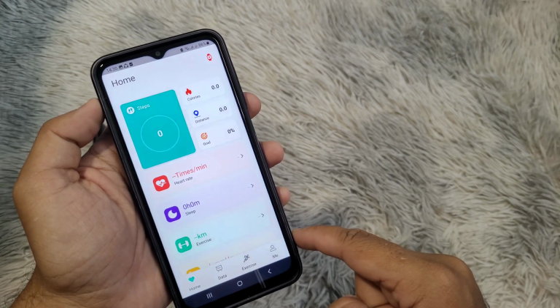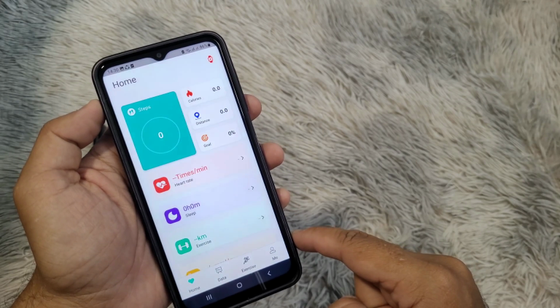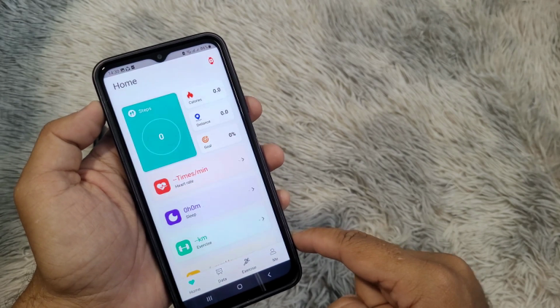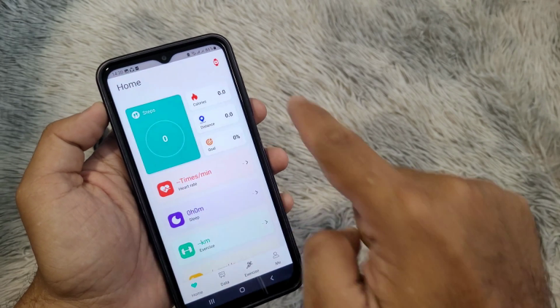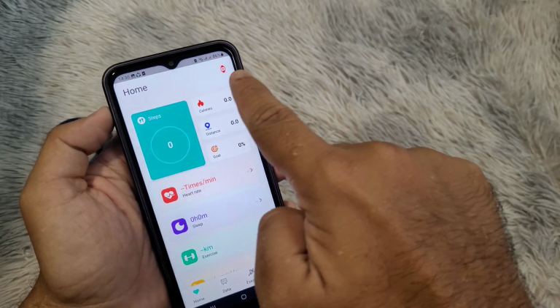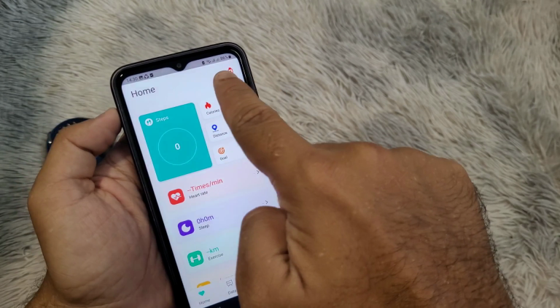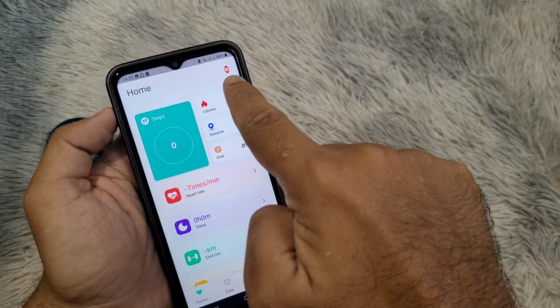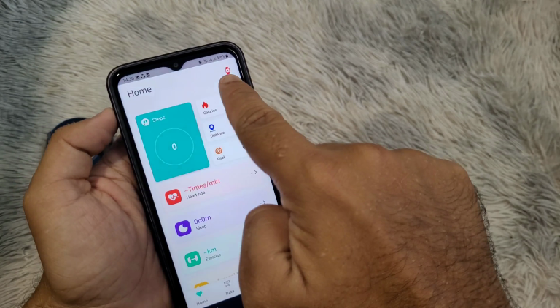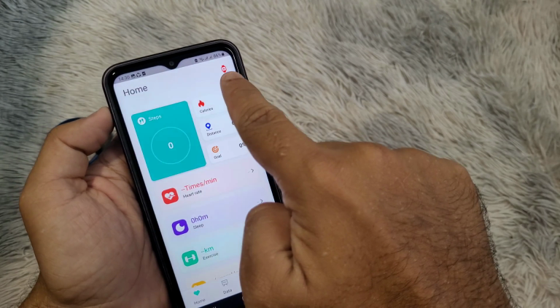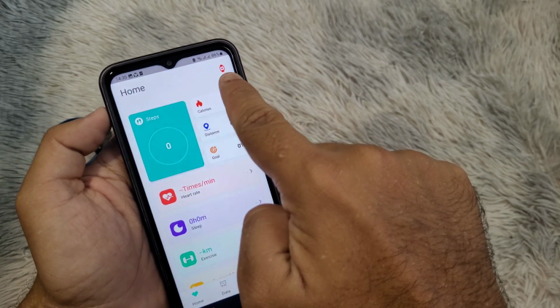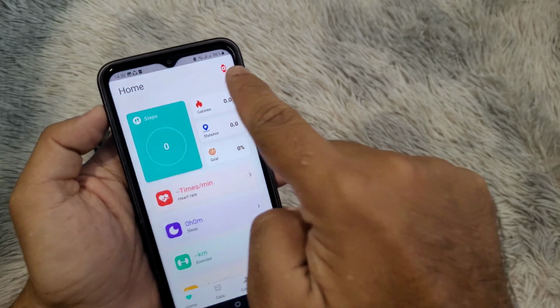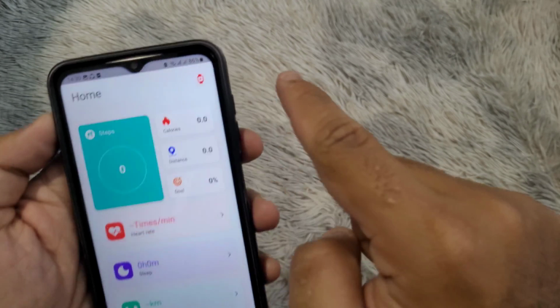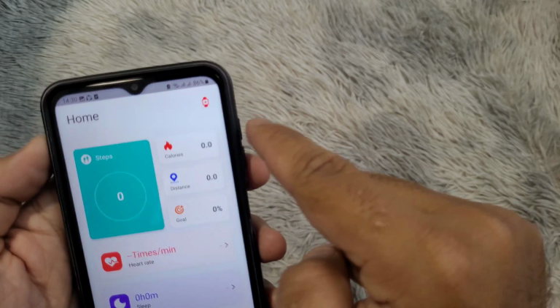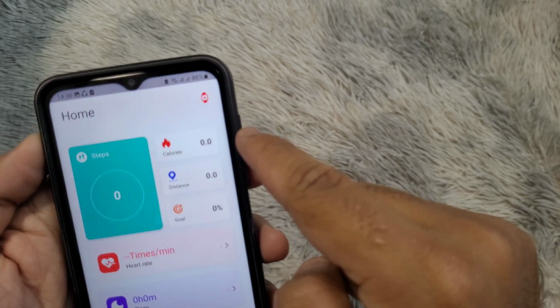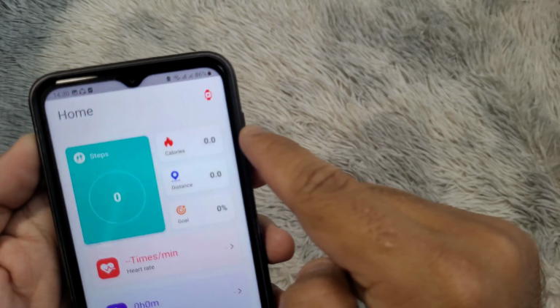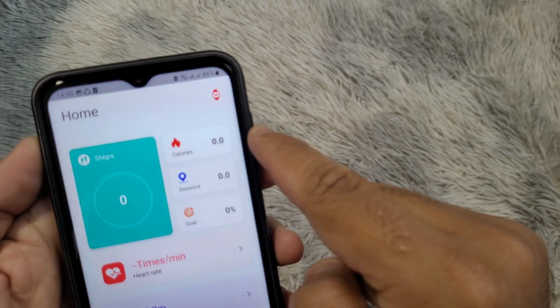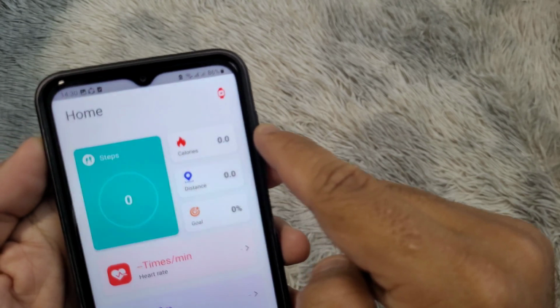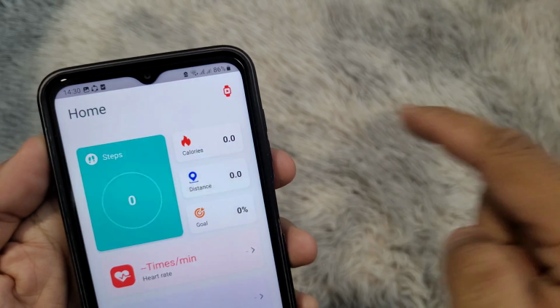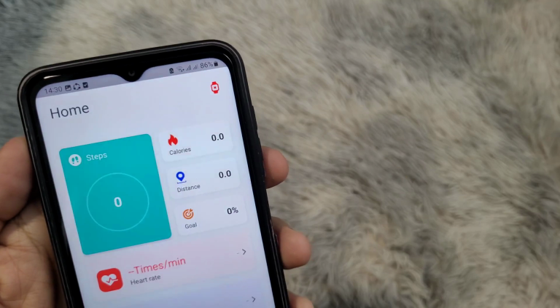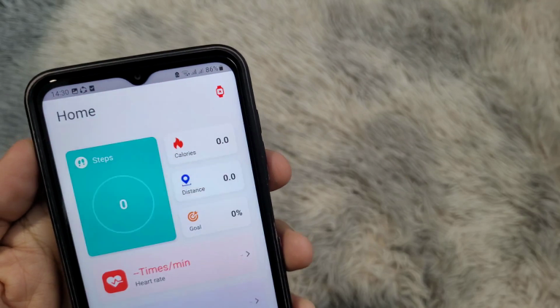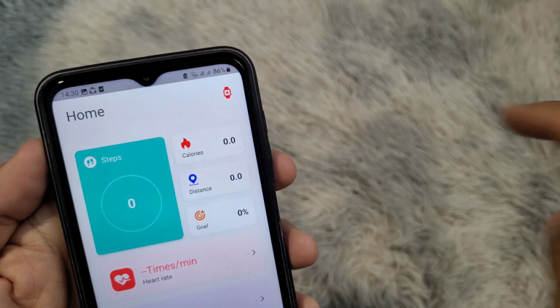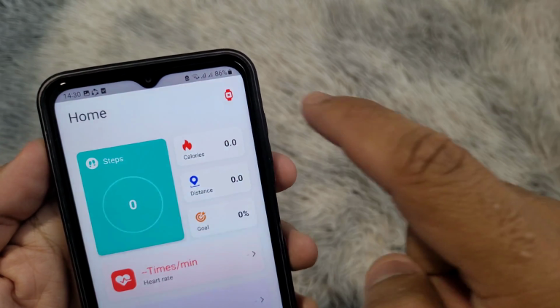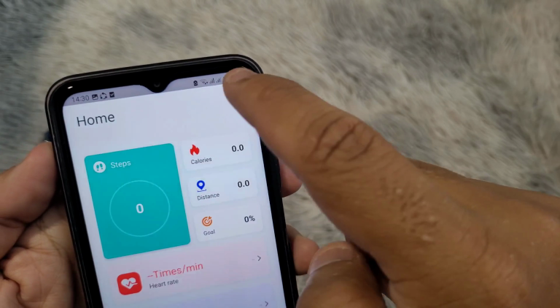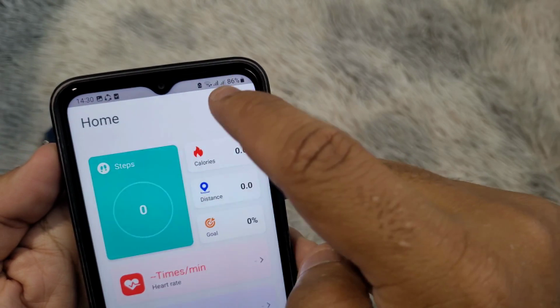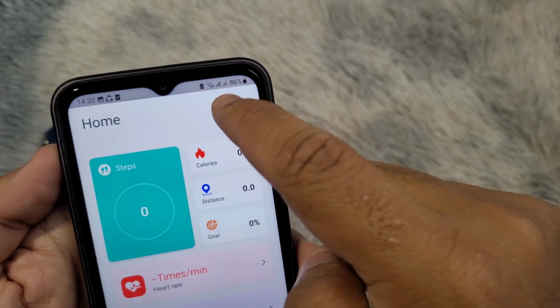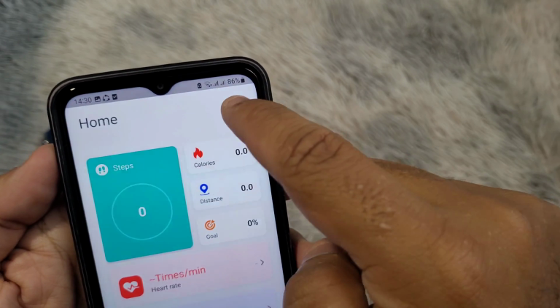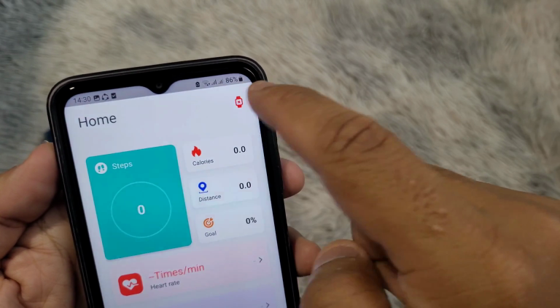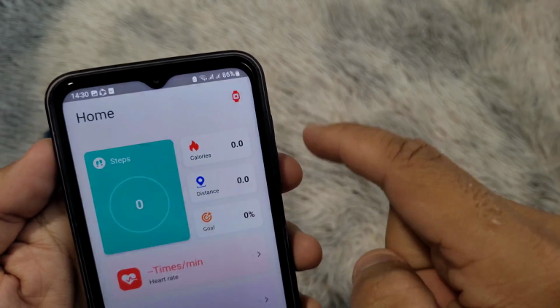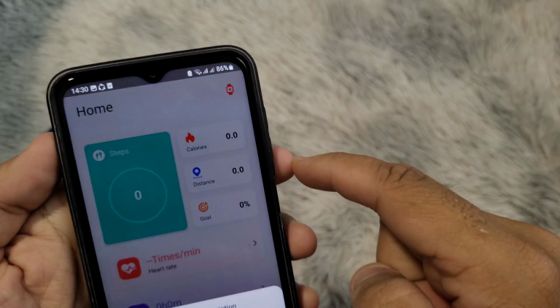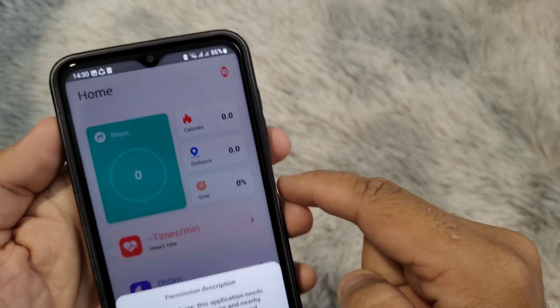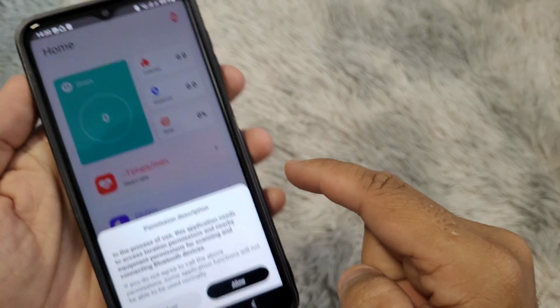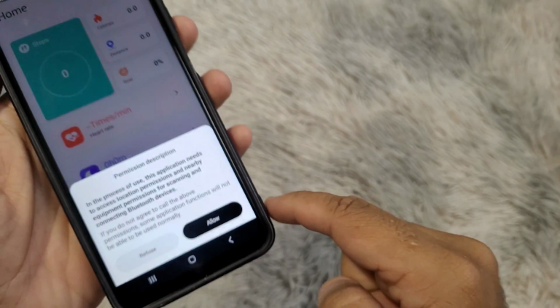To search for the watch in the application, click on the small watch icon in the top right corner.